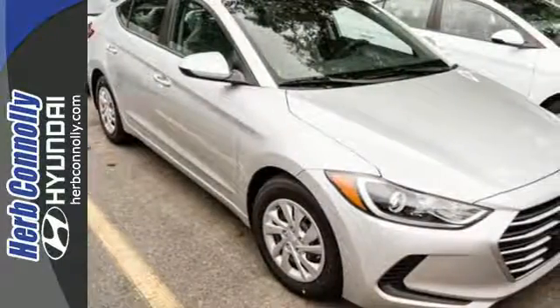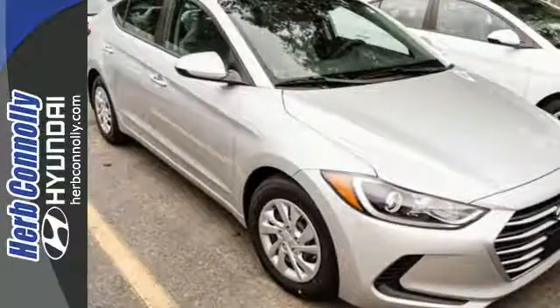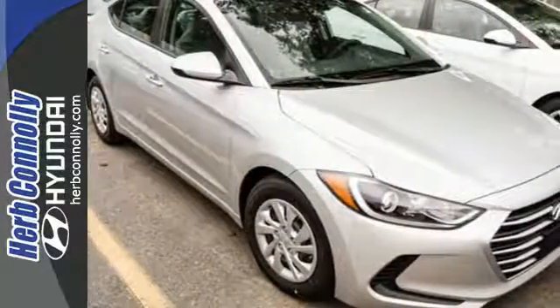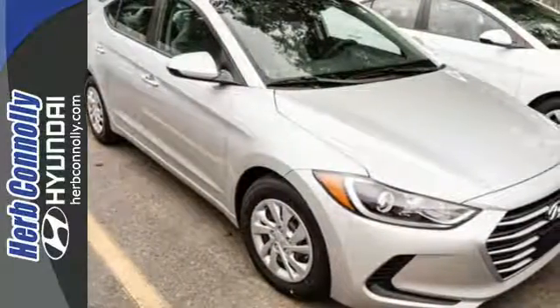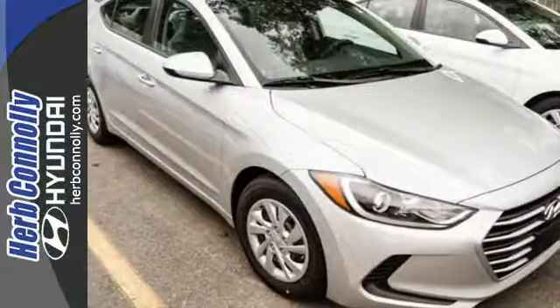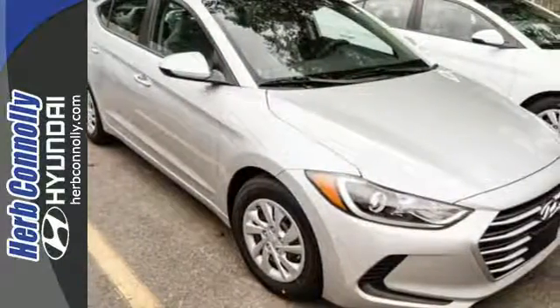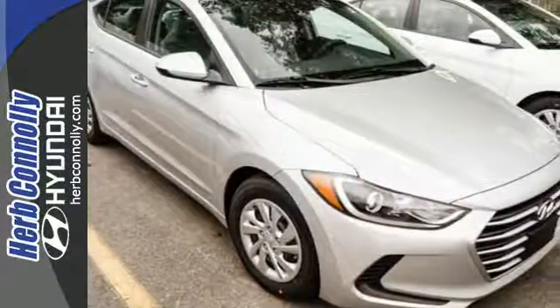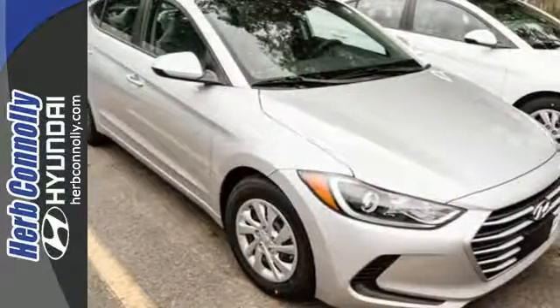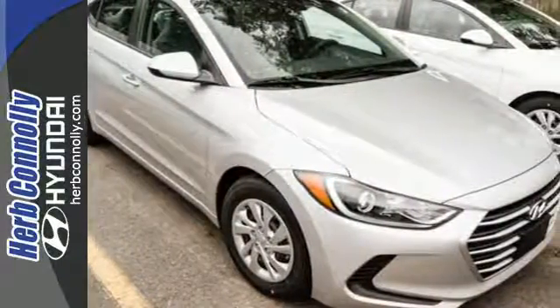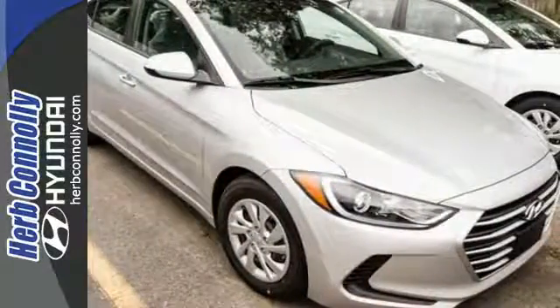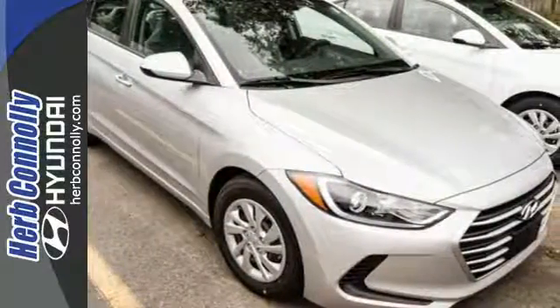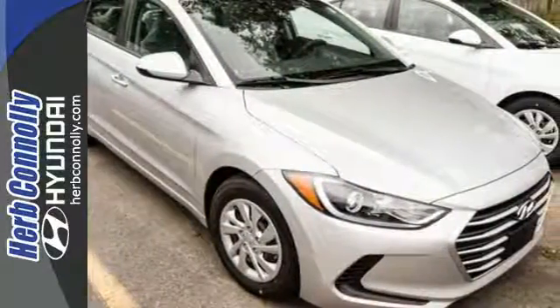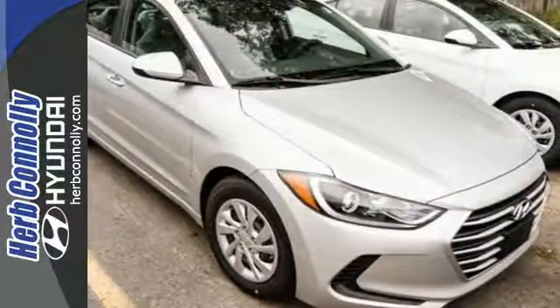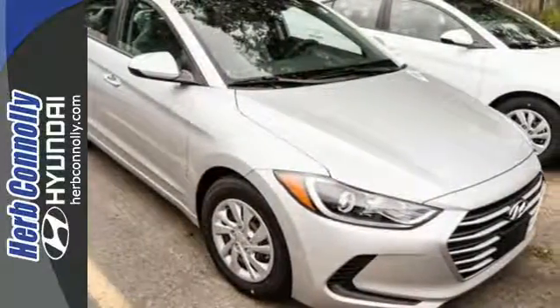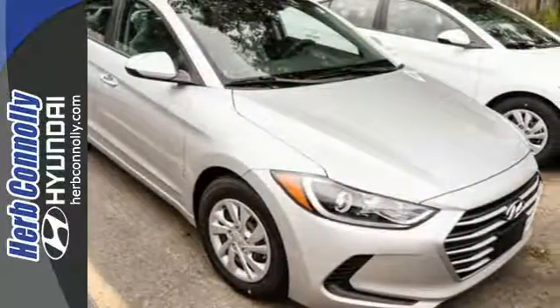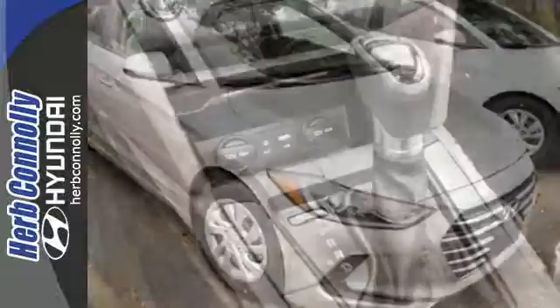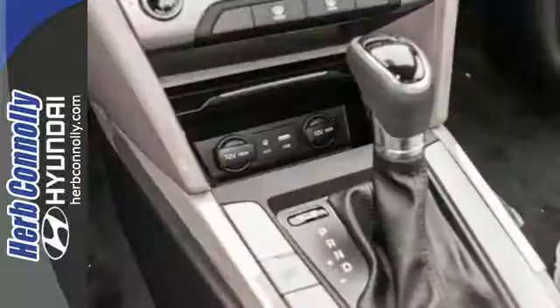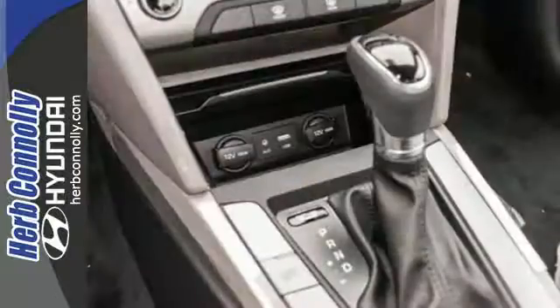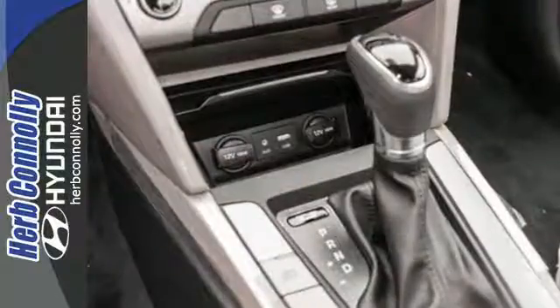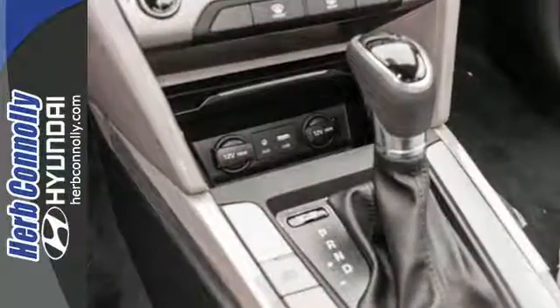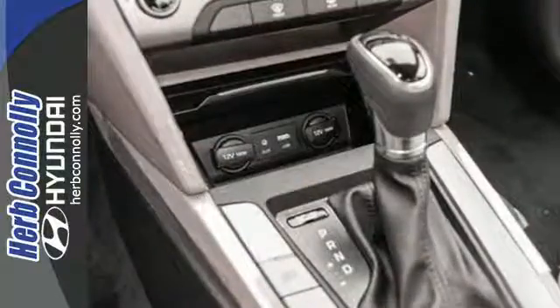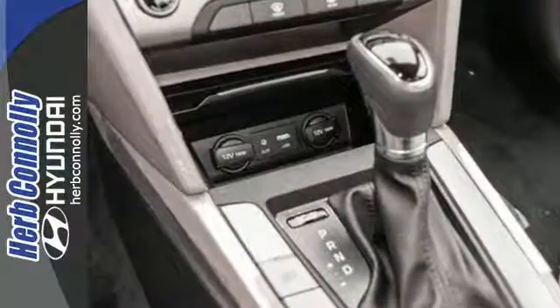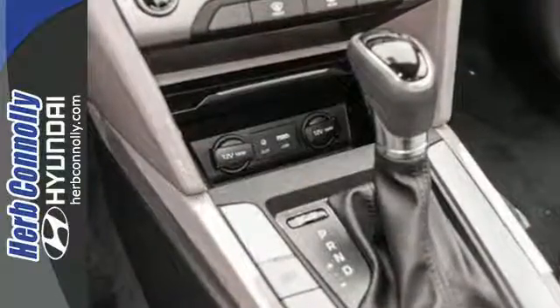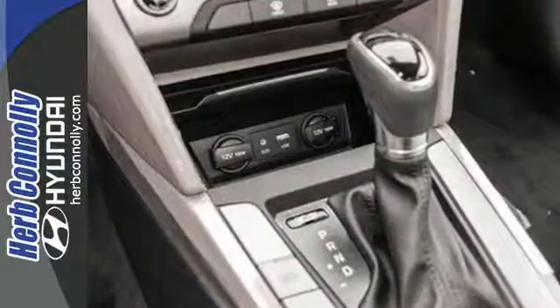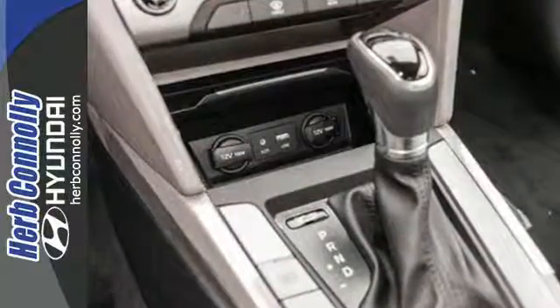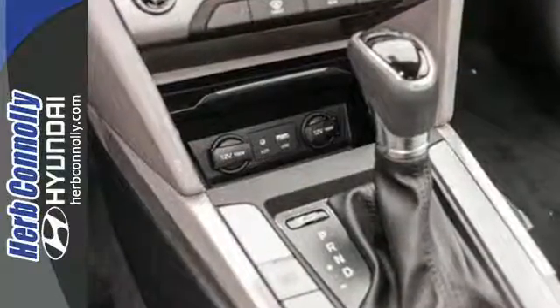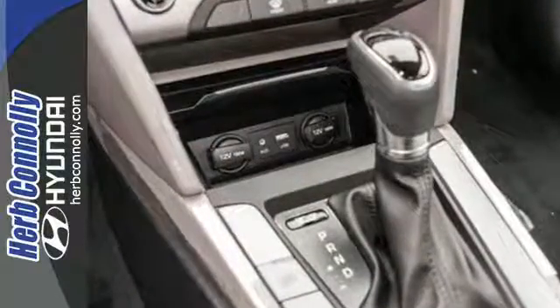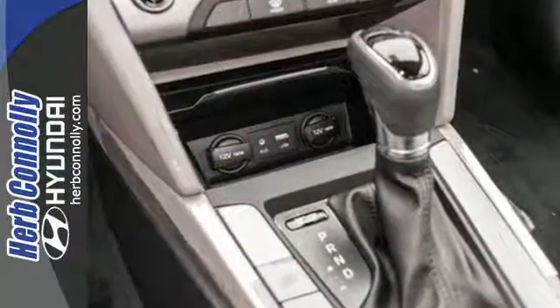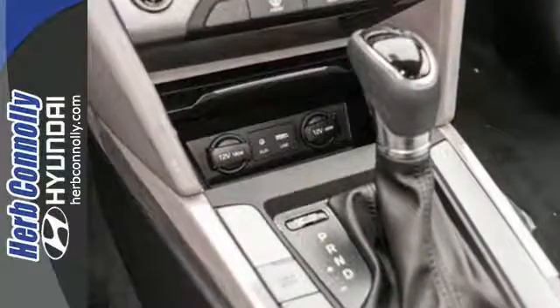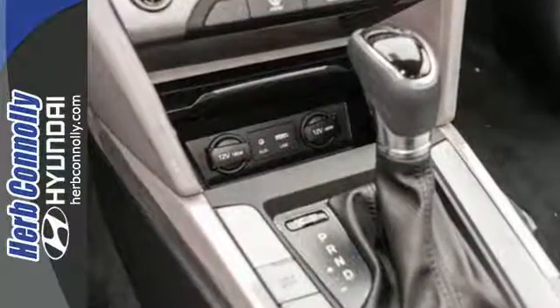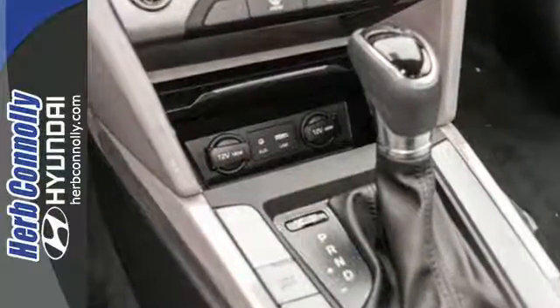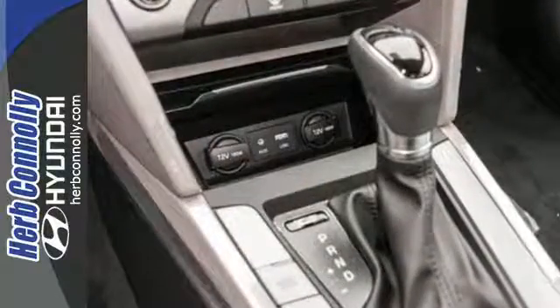Inside and out, the Elantra knows what you want and delivers in a stunning package. Come in for a test drive.